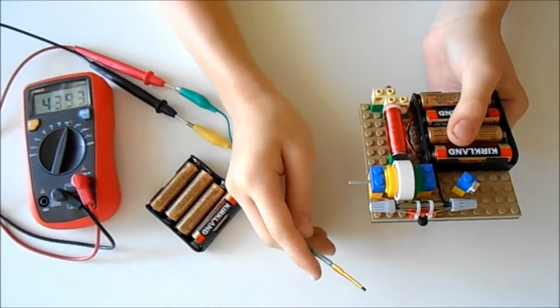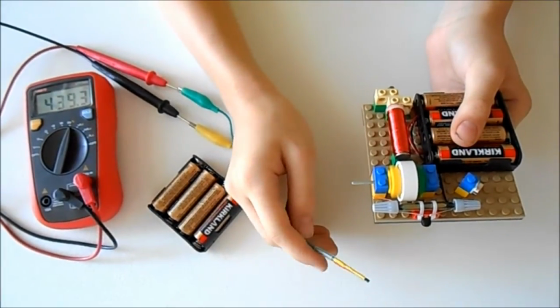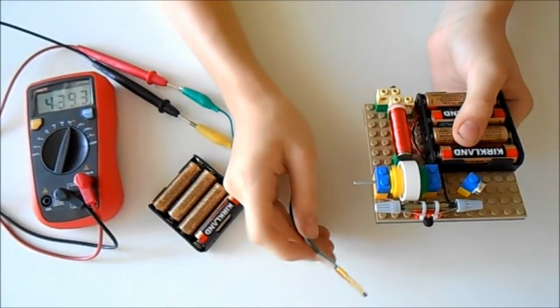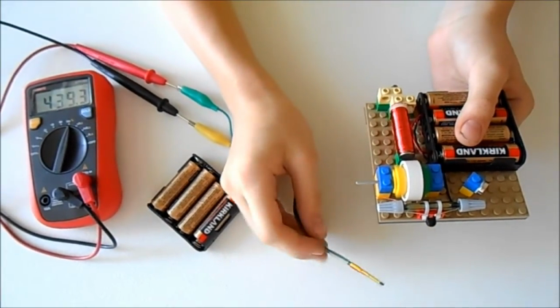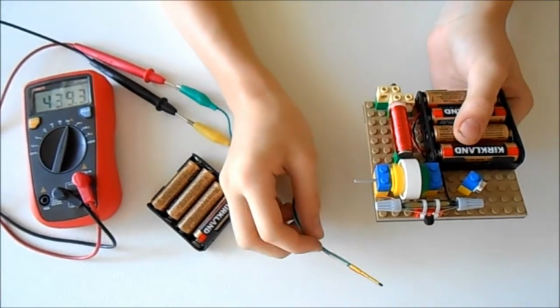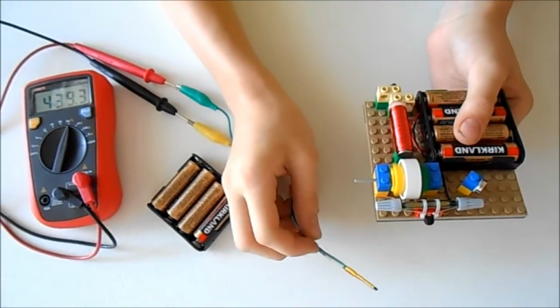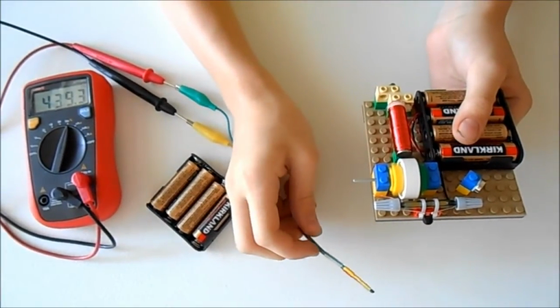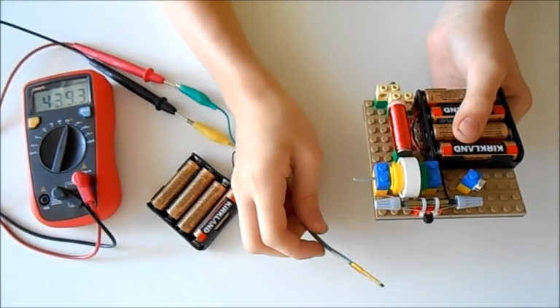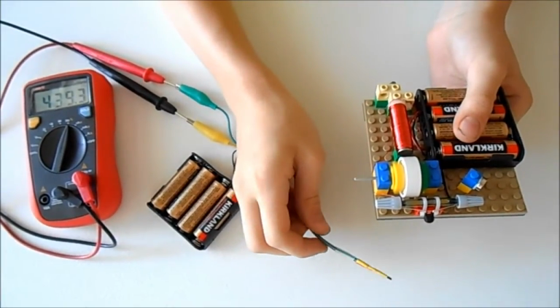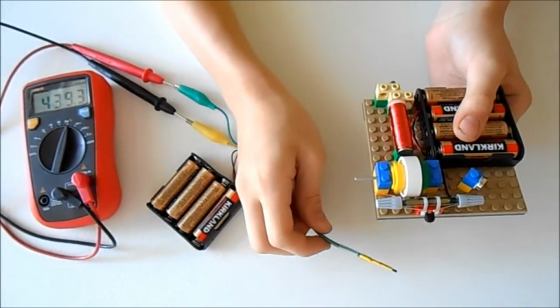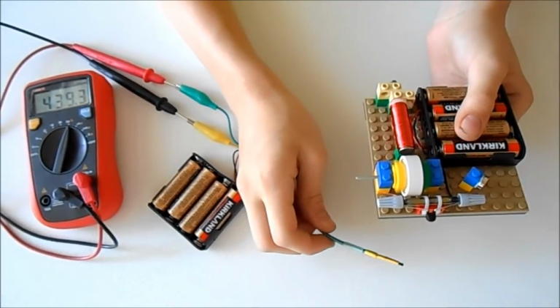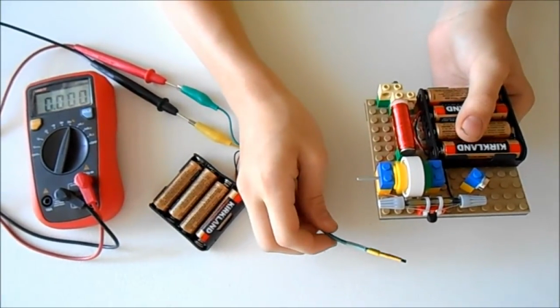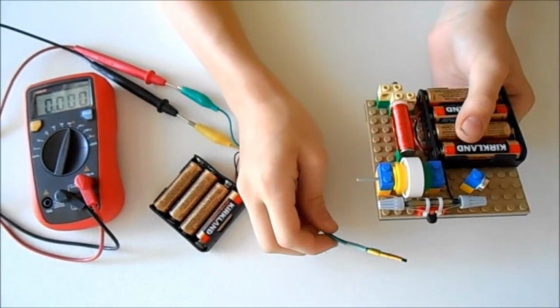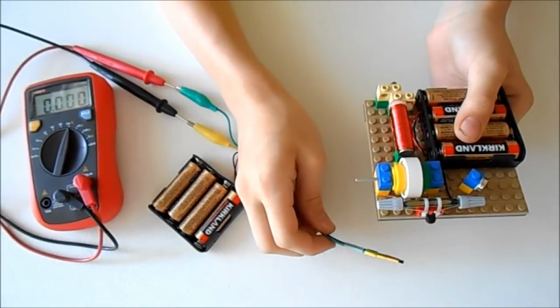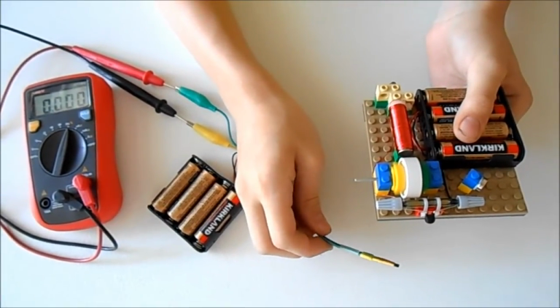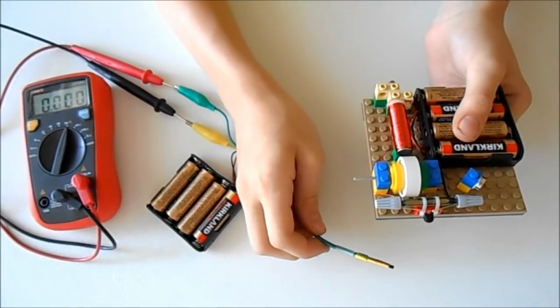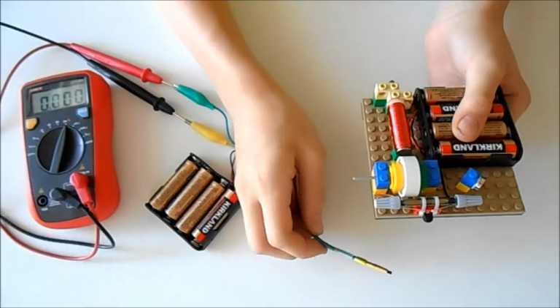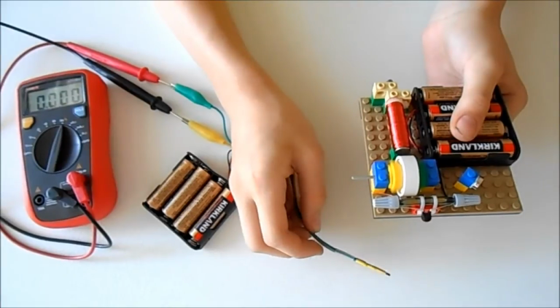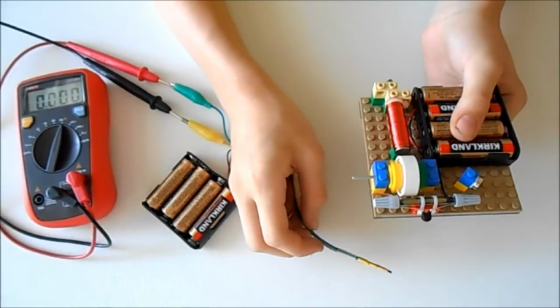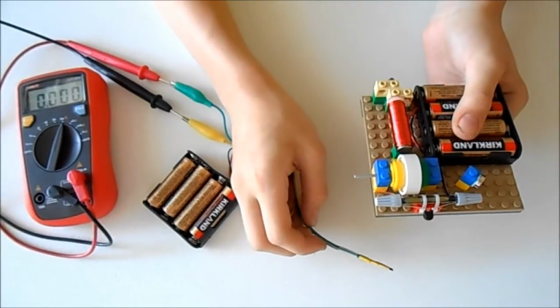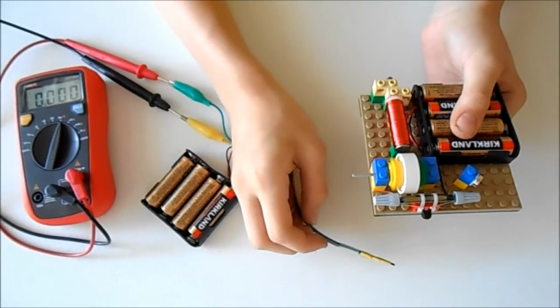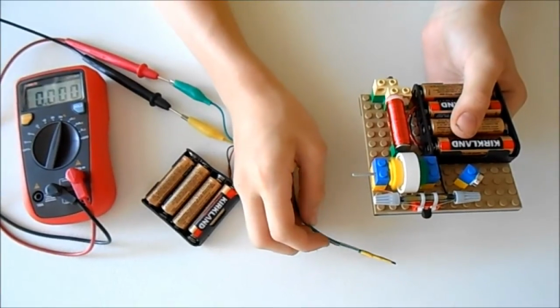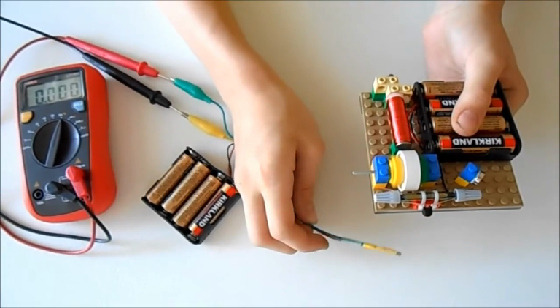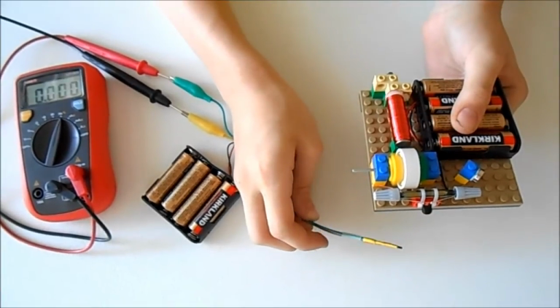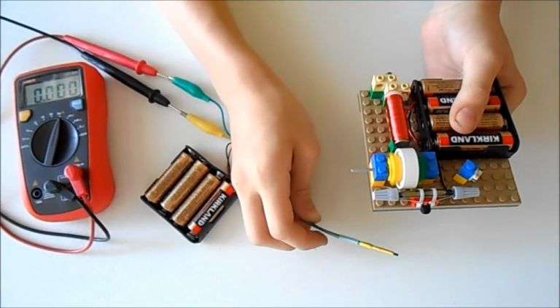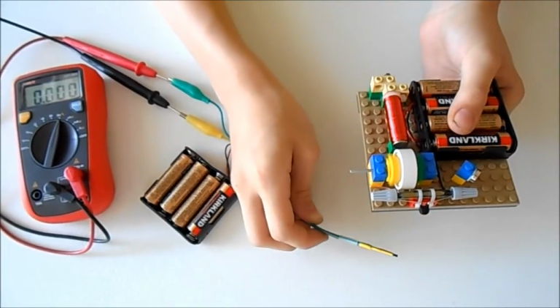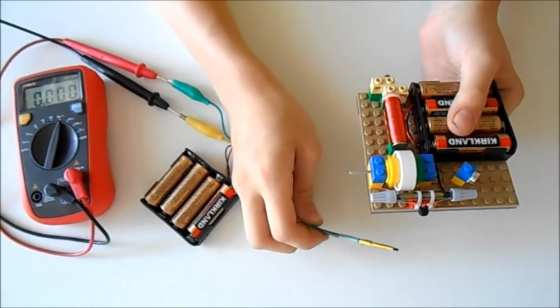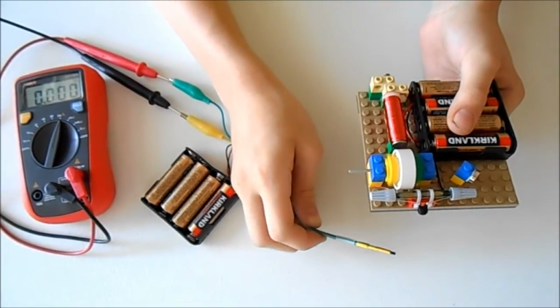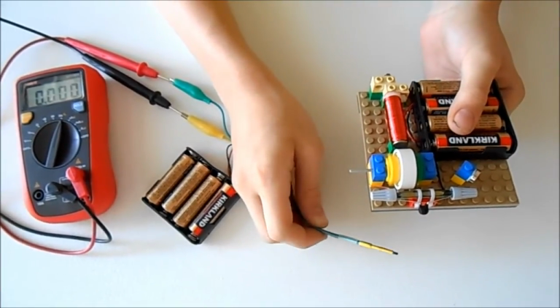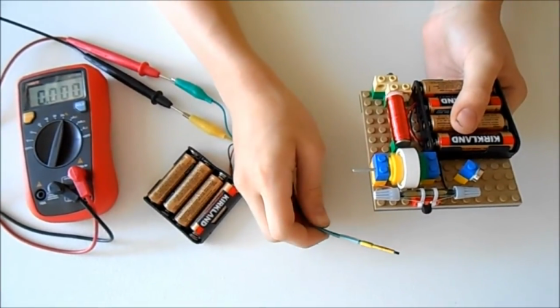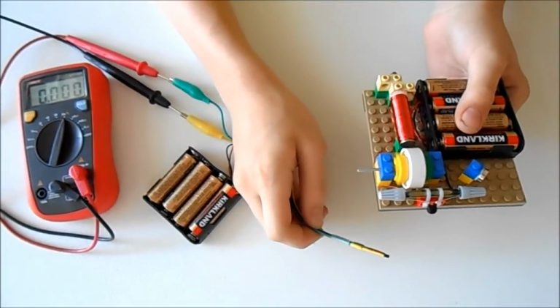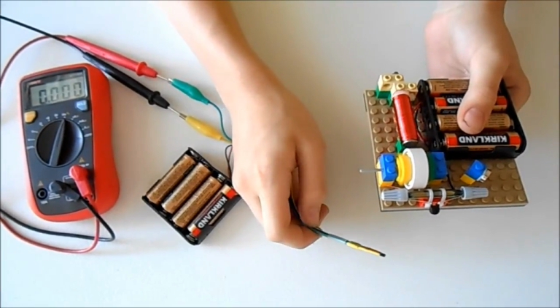439 hertz. The speed of this motor is over 6,500 RPM. It rocks!